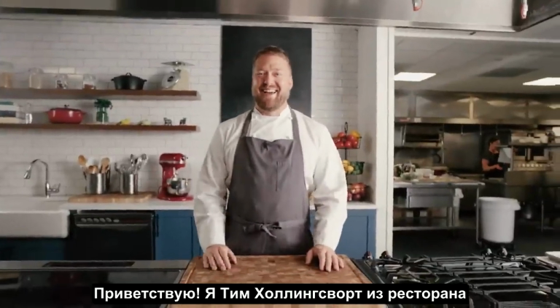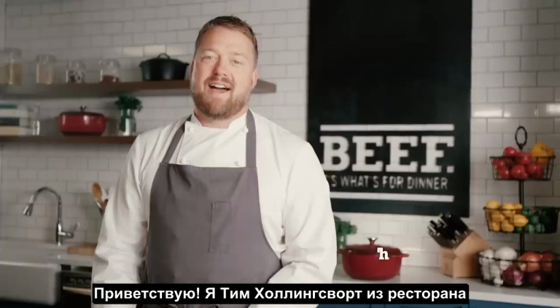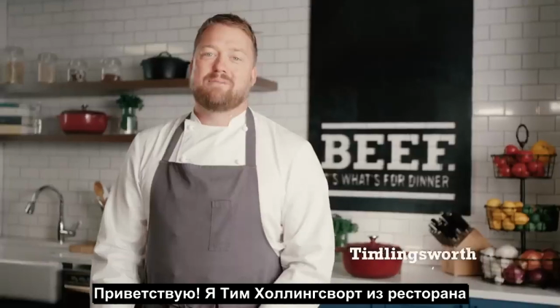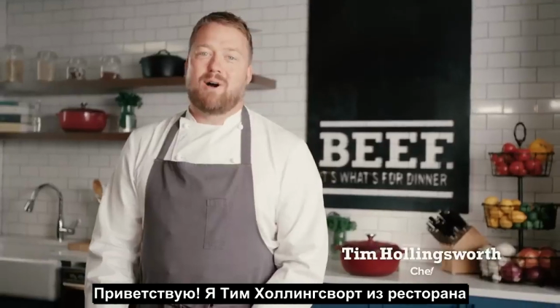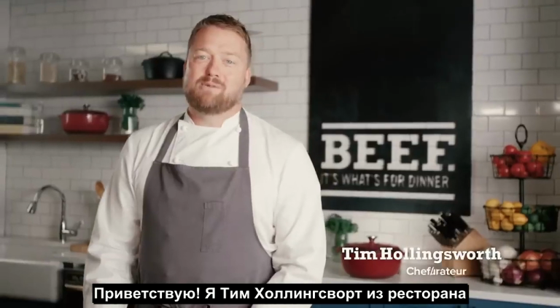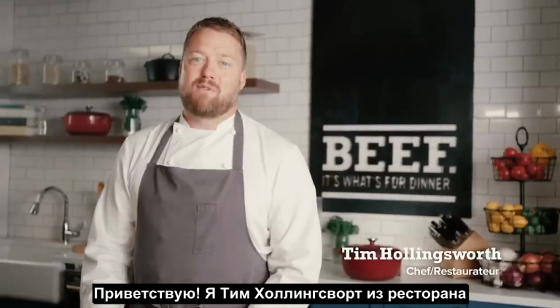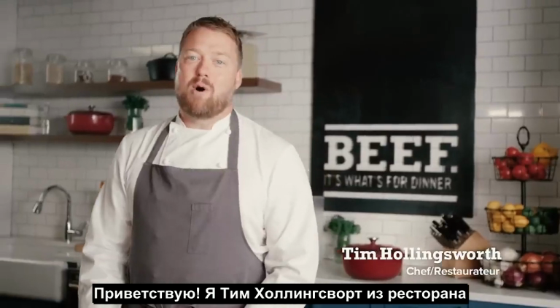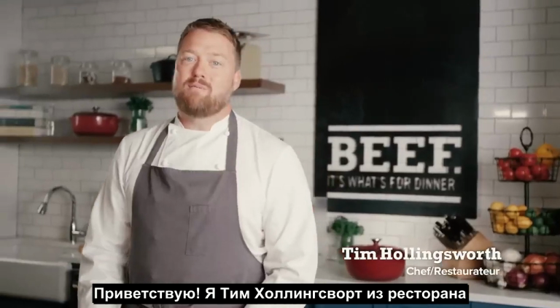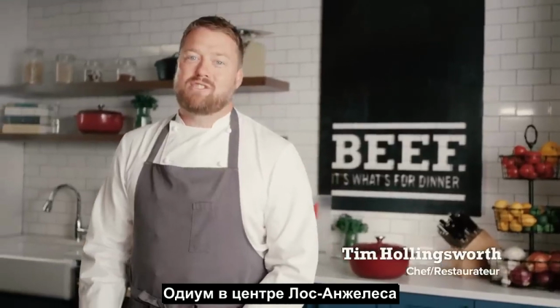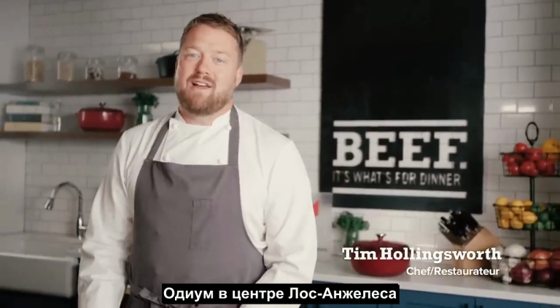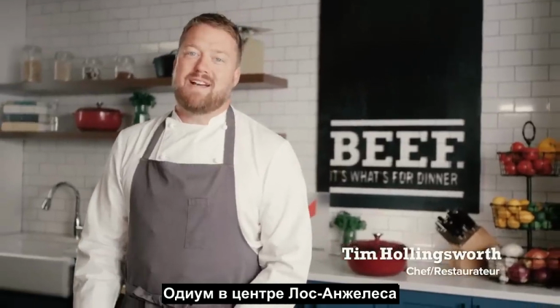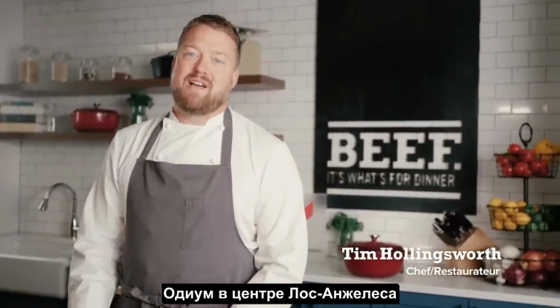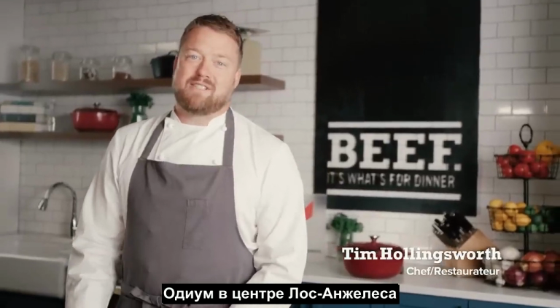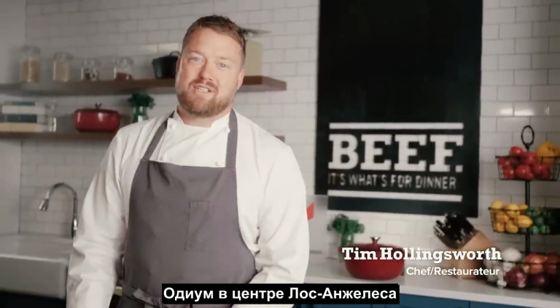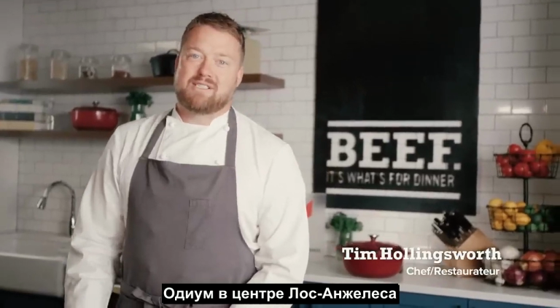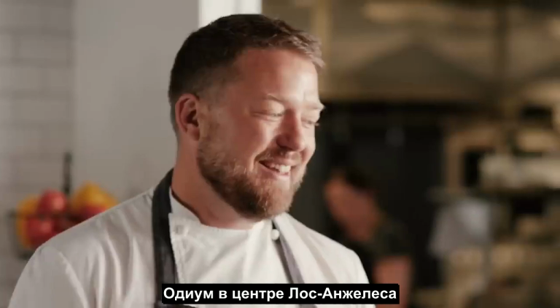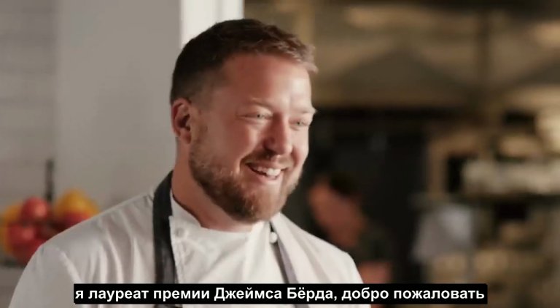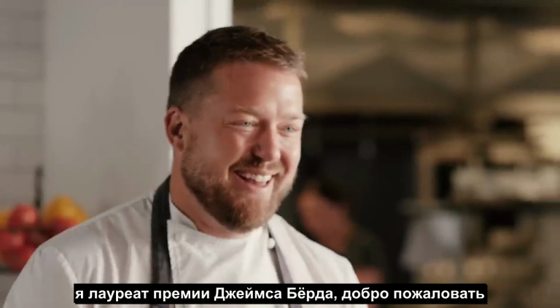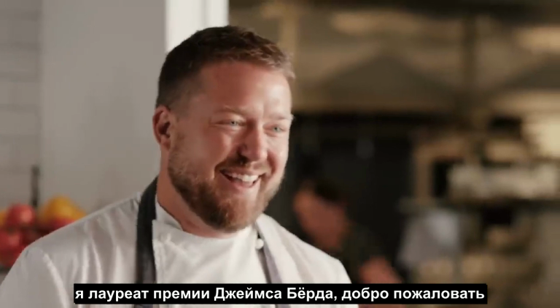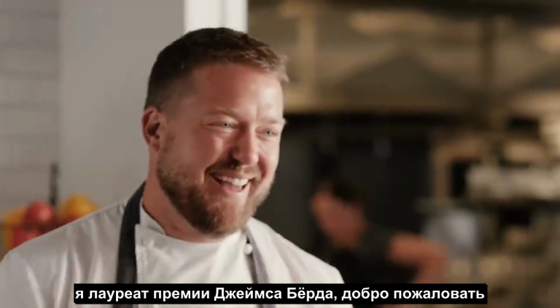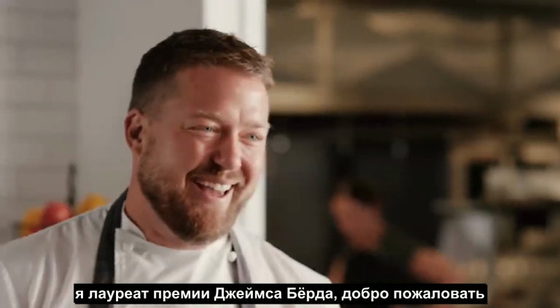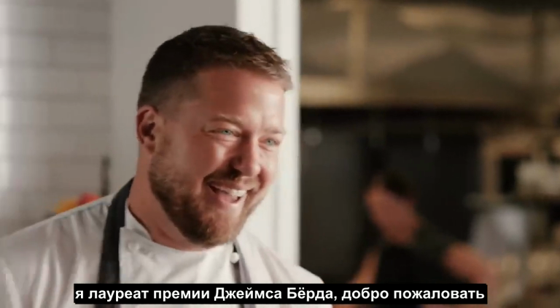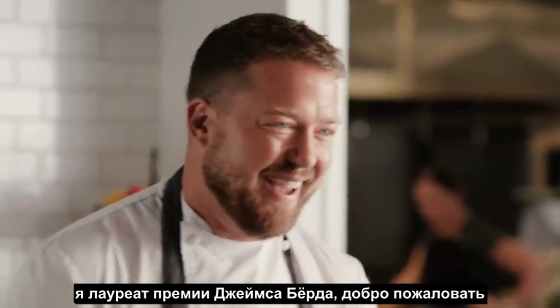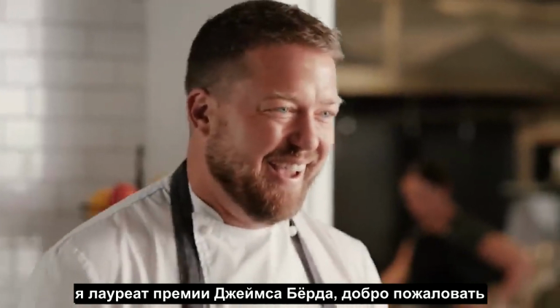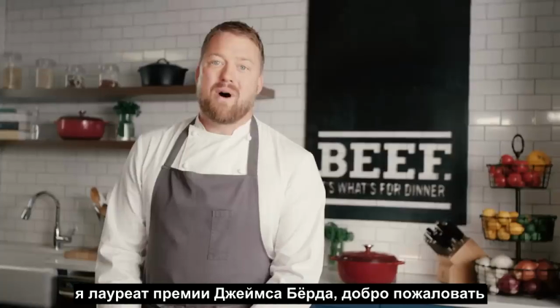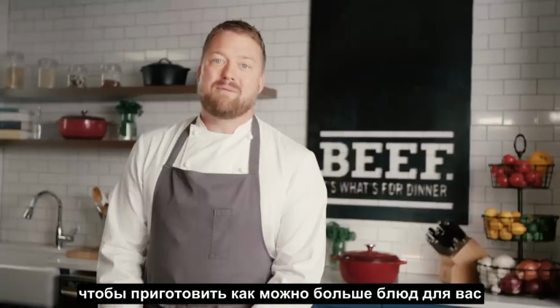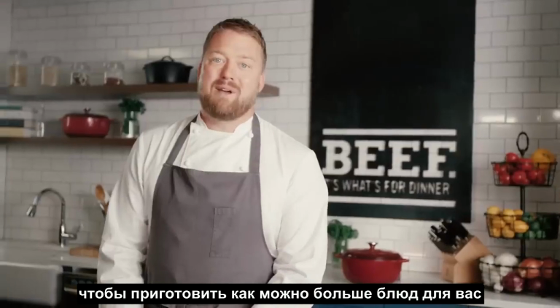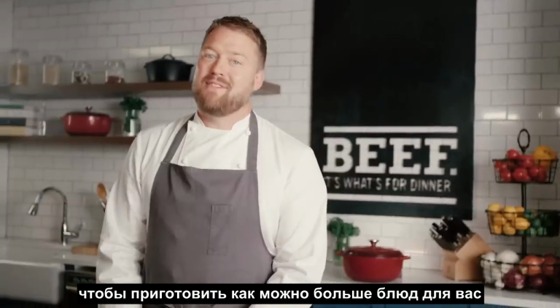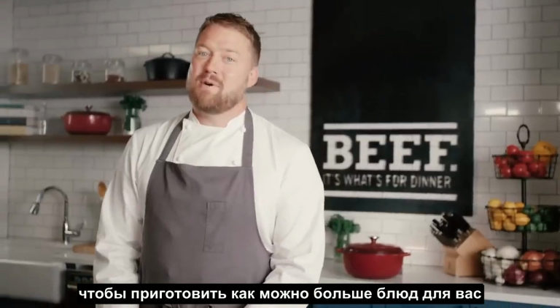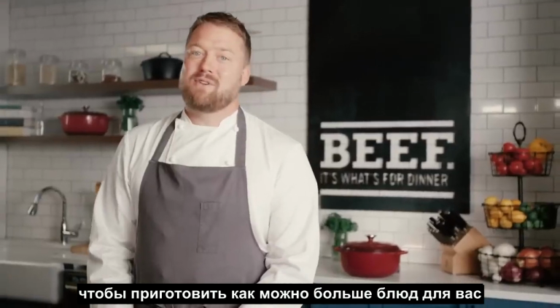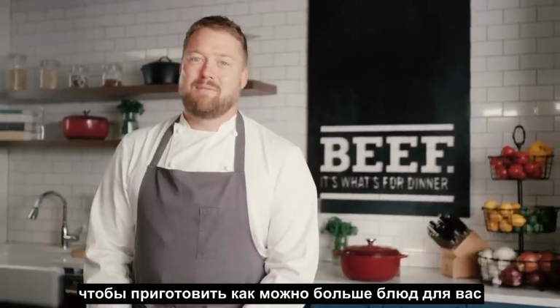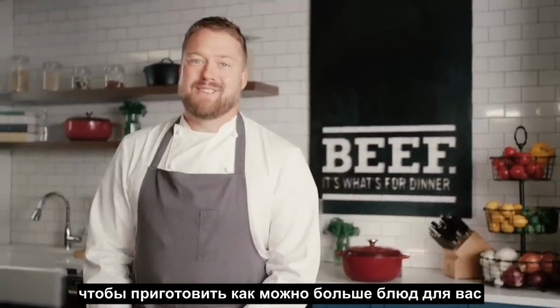Hi, I'm Tim Hollingsworth from Odium Restaurant in downtown Los Angeles. I'm also a James Beard-awarded chef. Welcome to Making the Most of Your Meals.